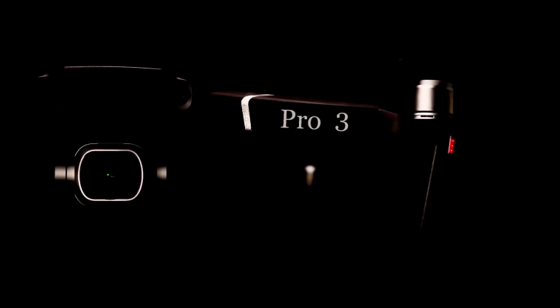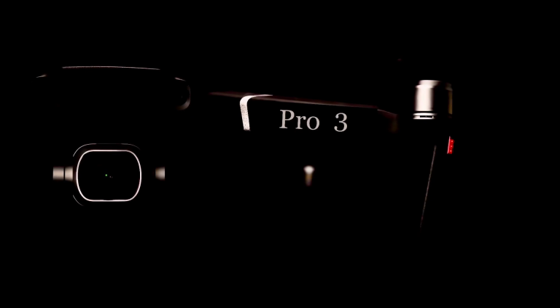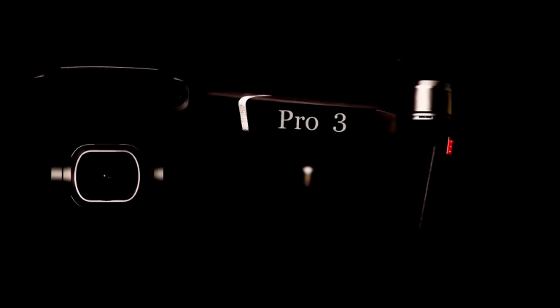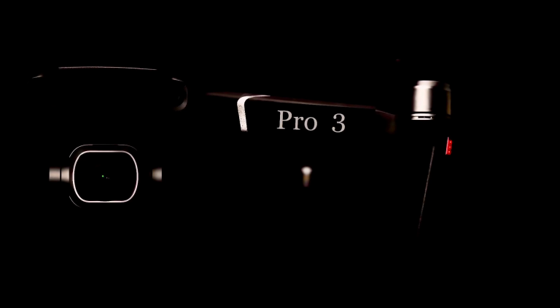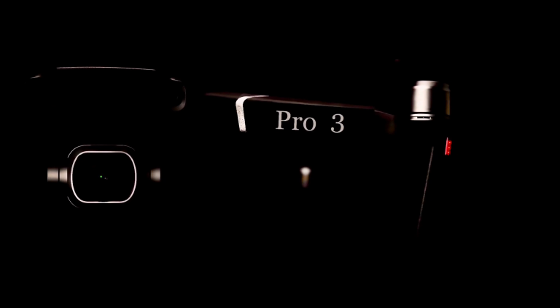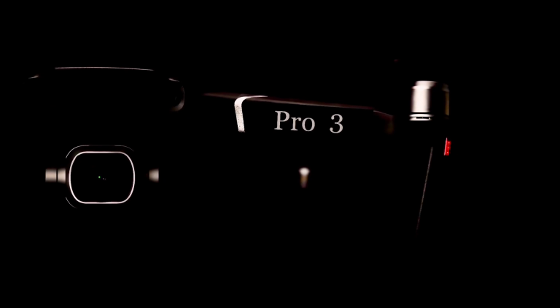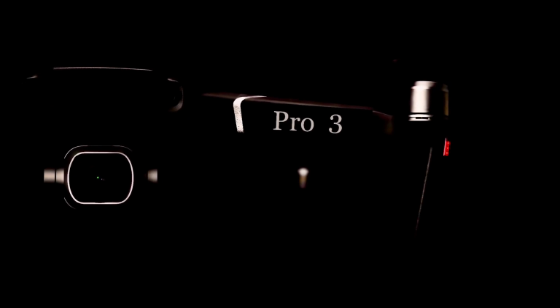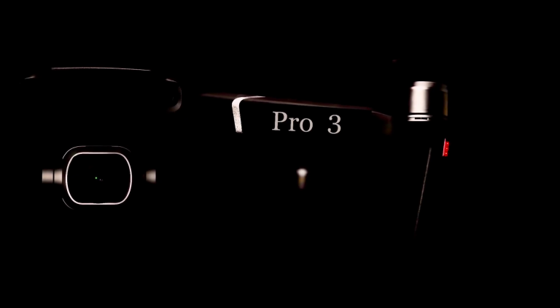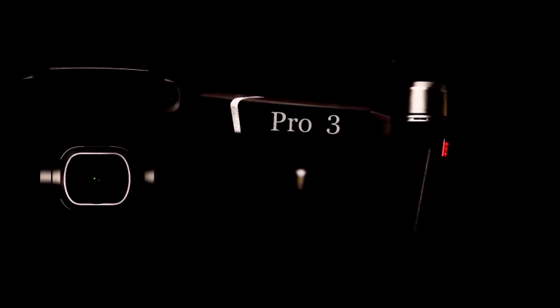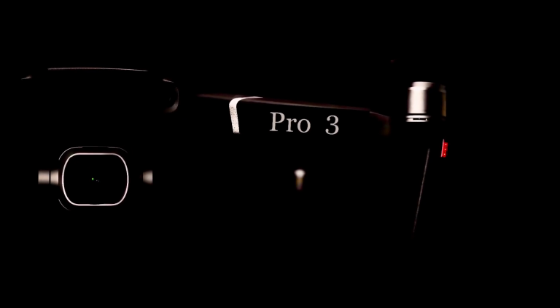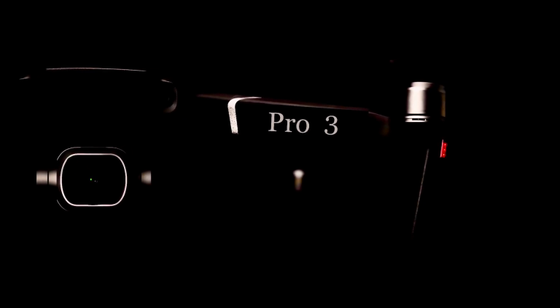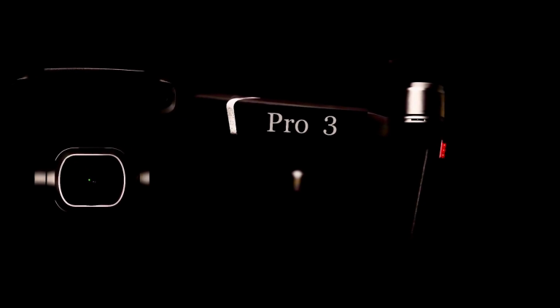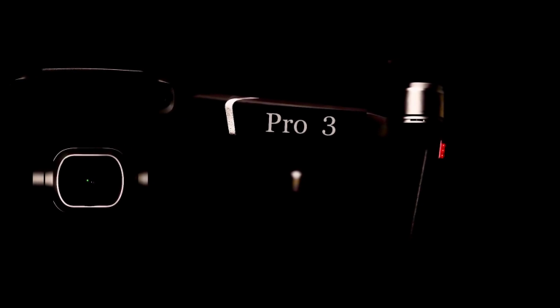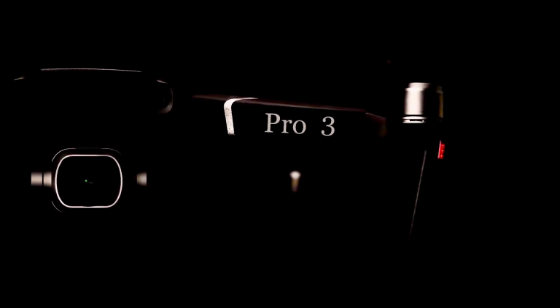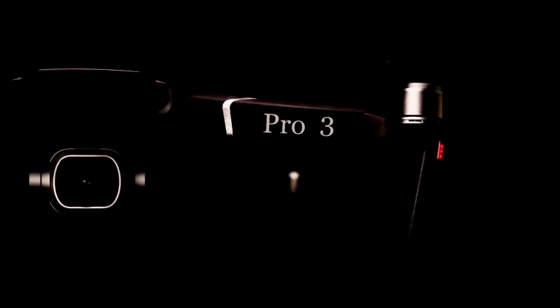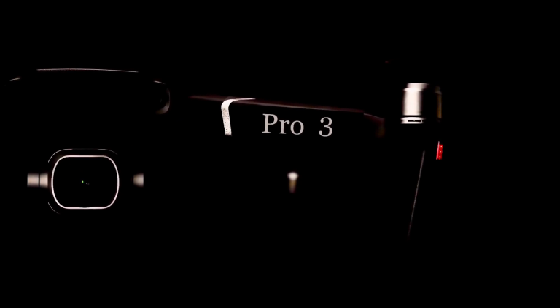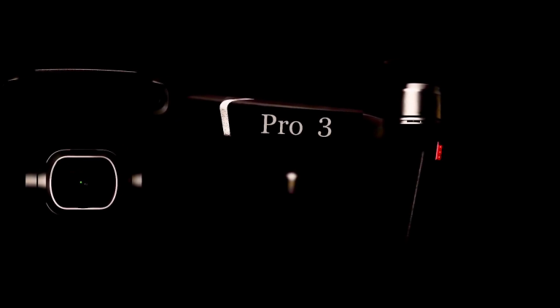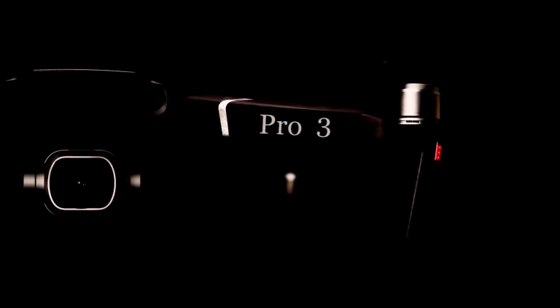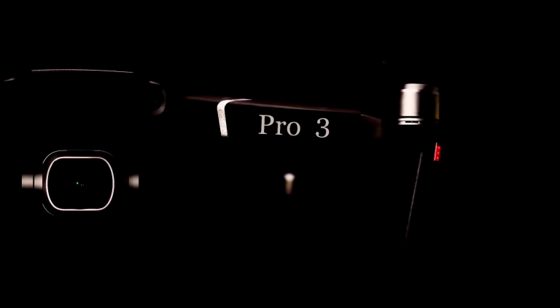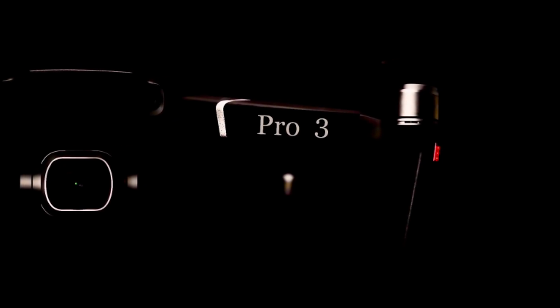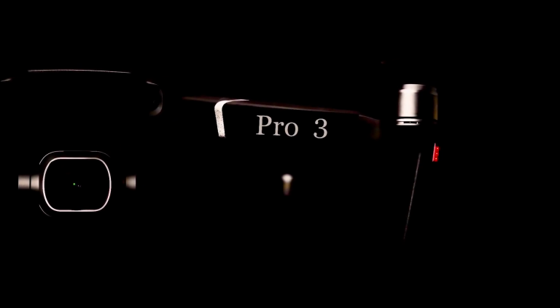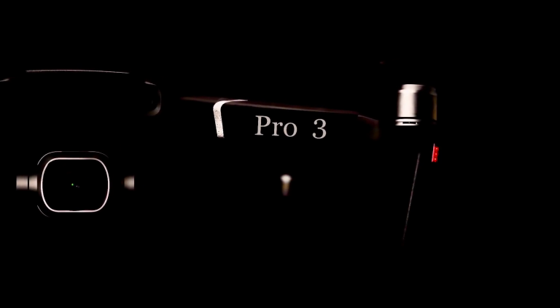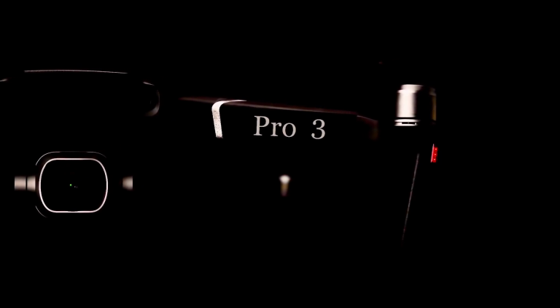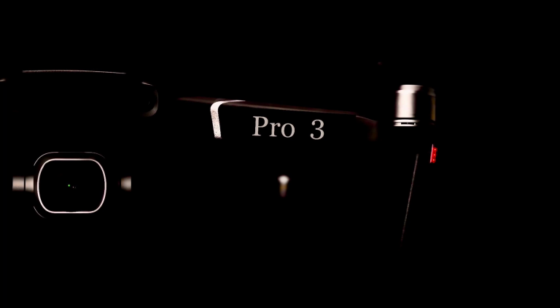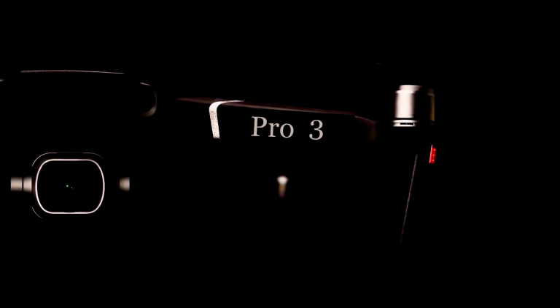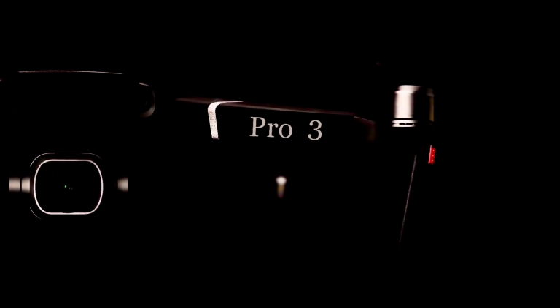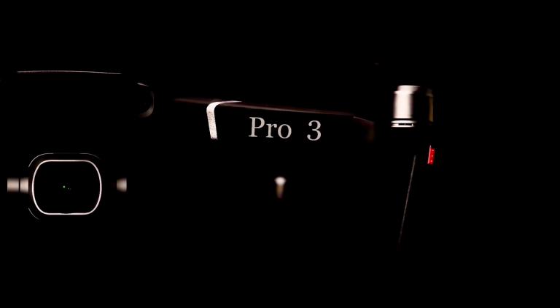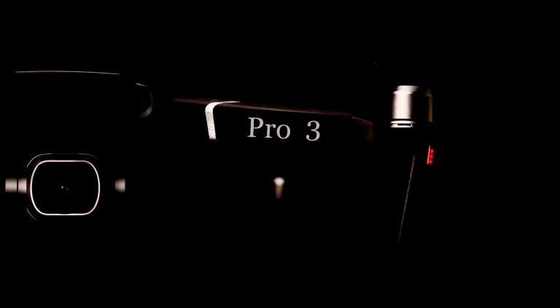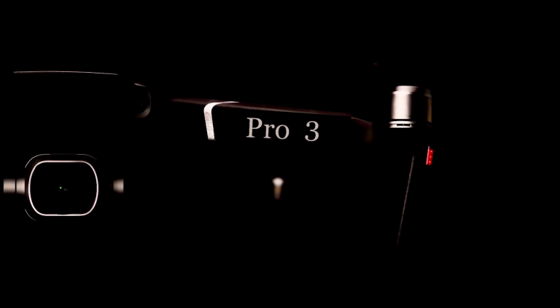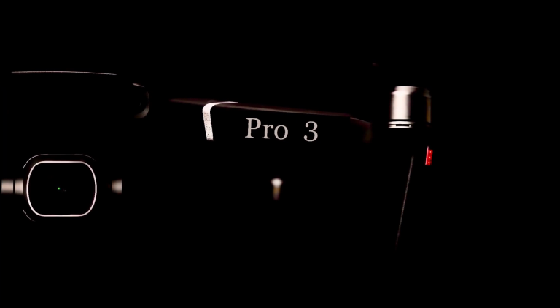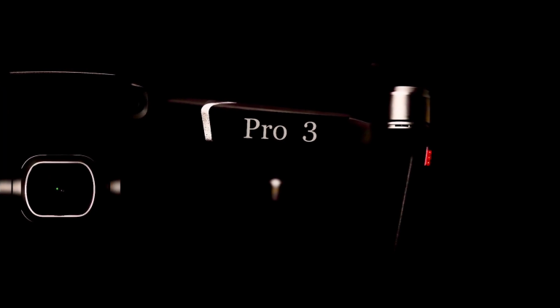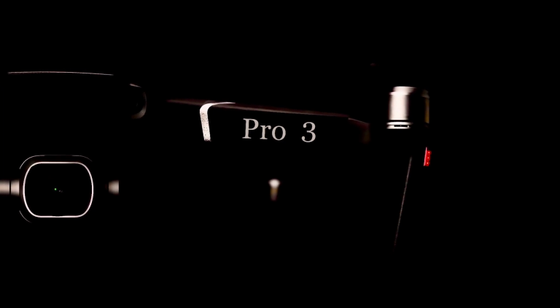How you doing guys, Chris here. It looks like we got some new images of what could potentially be the new DJI Pro 3.